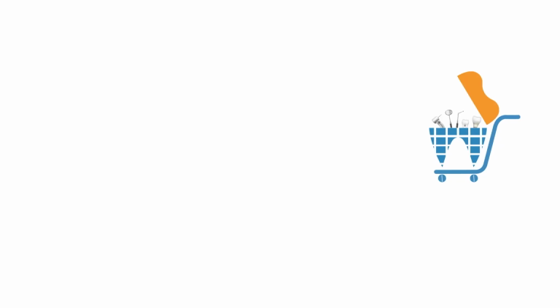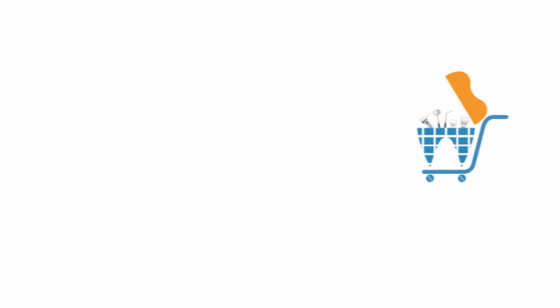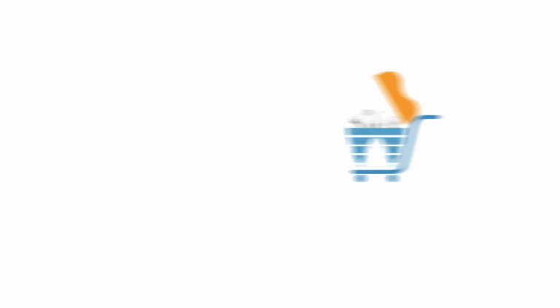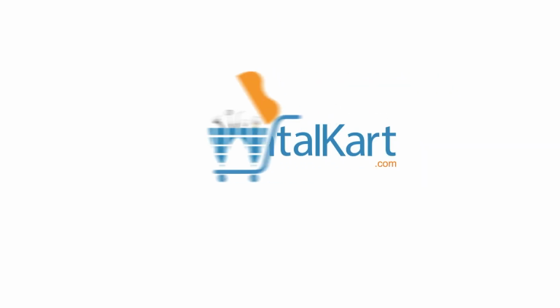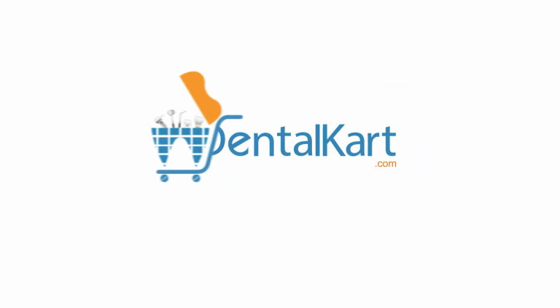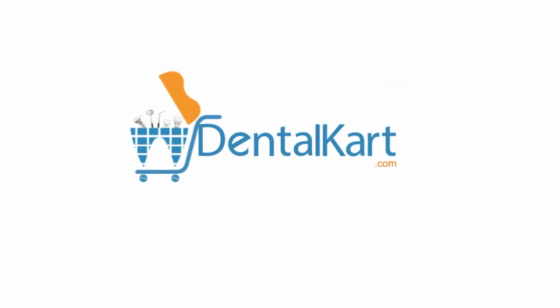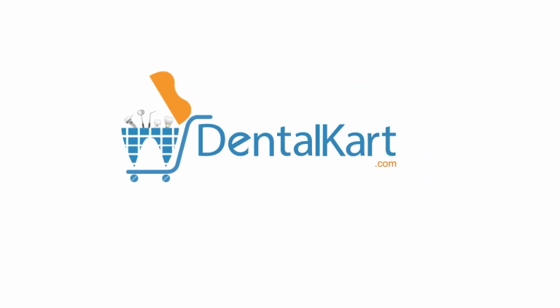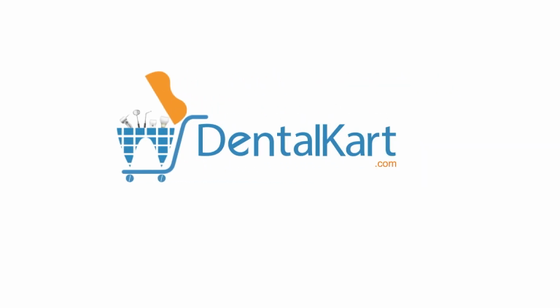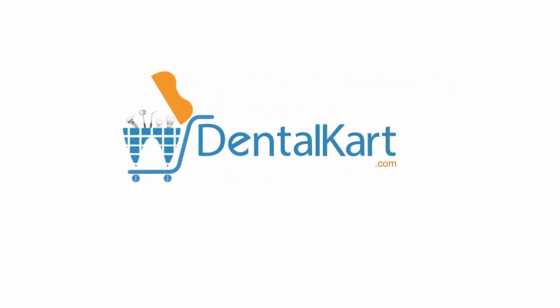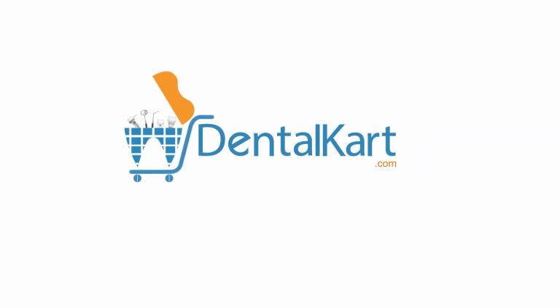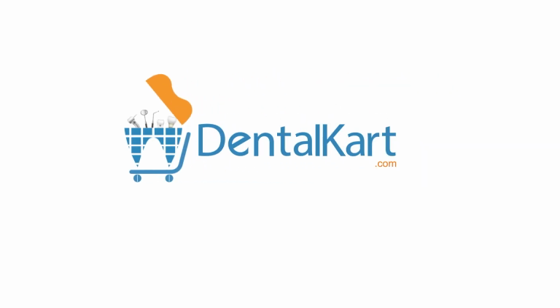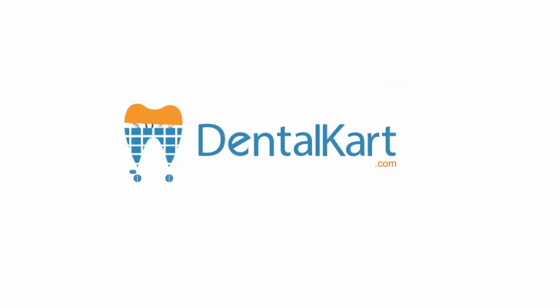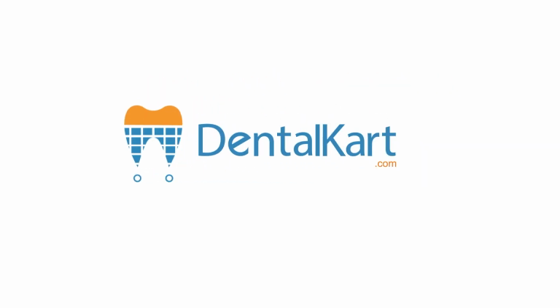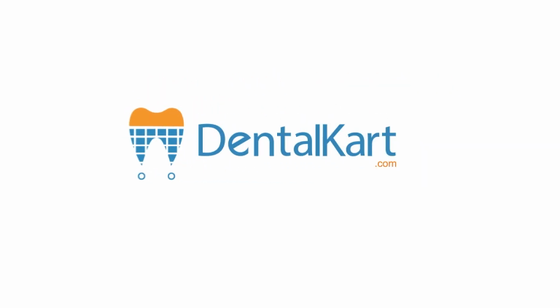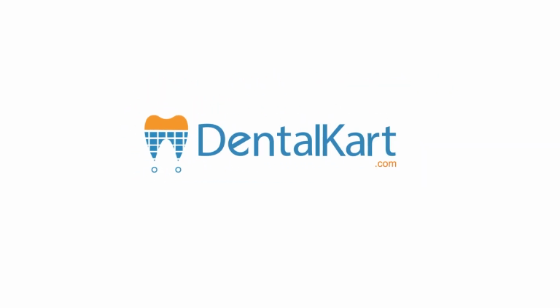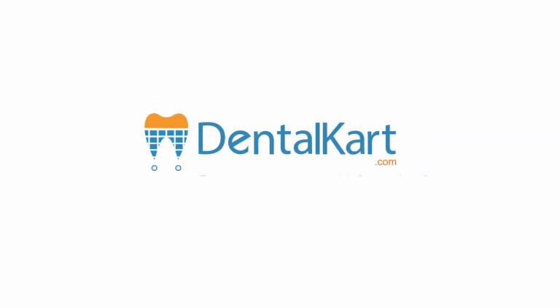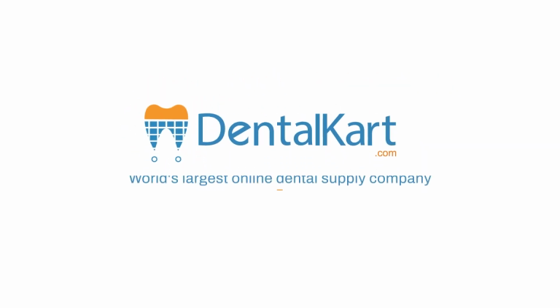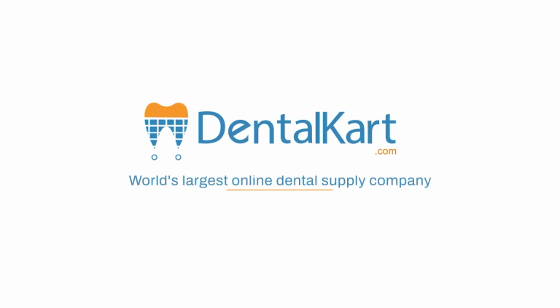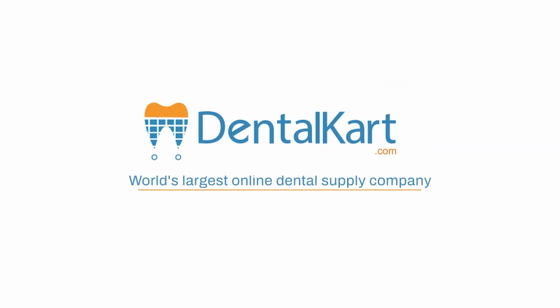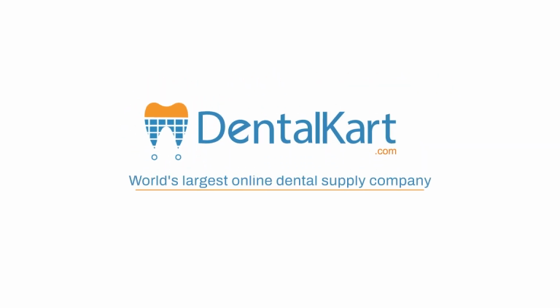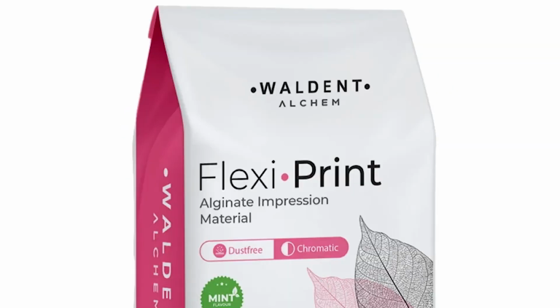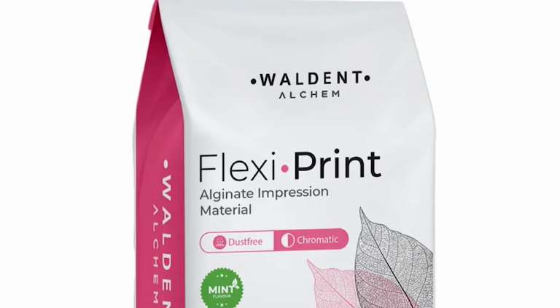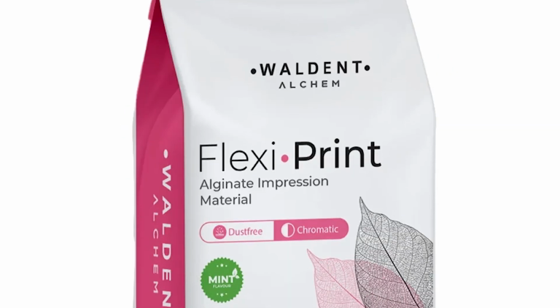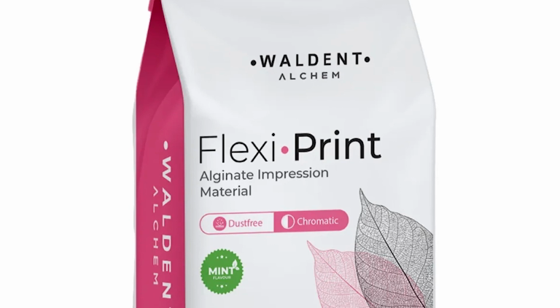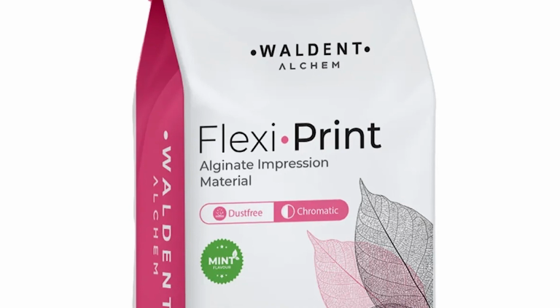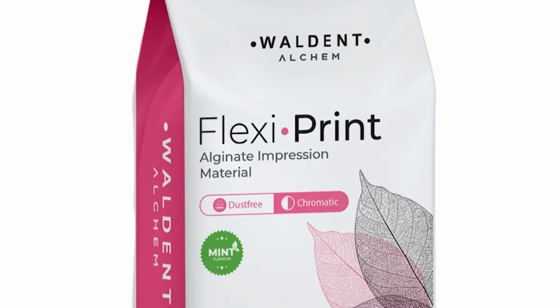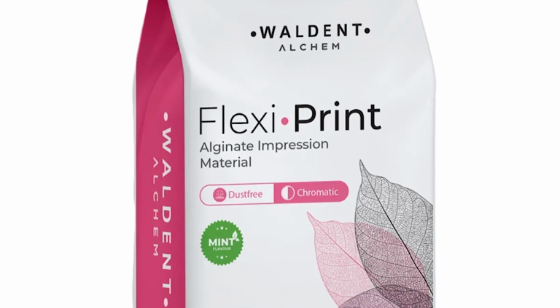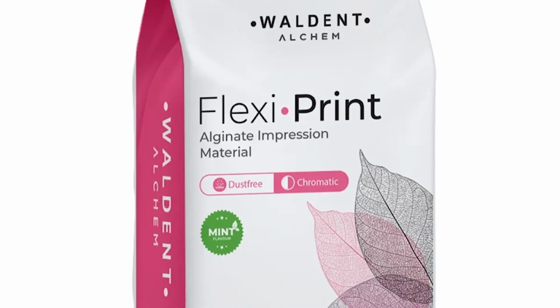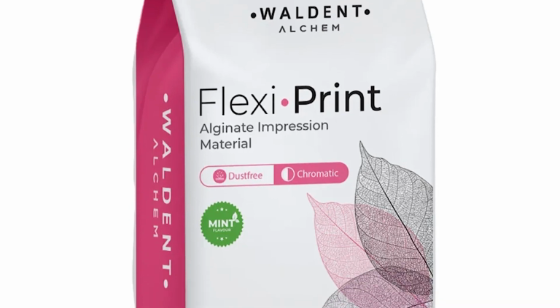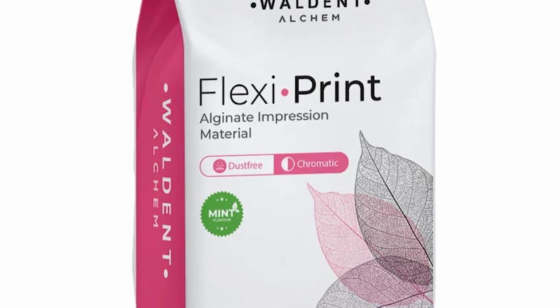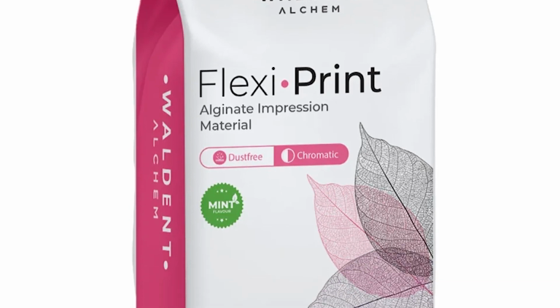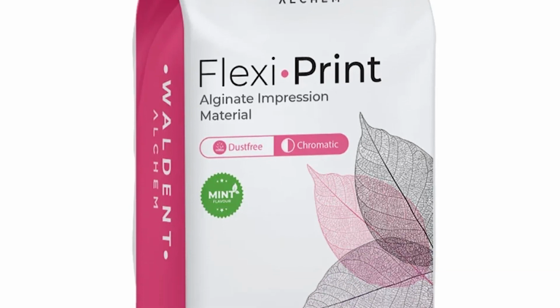Hey everyone, I'm Dr. Sushmita. In today's video, we will be talking about Walden Flexiprint Alginate Impression Material.